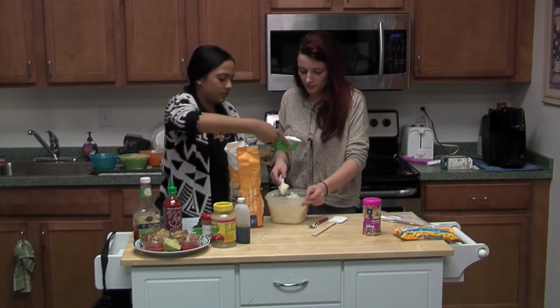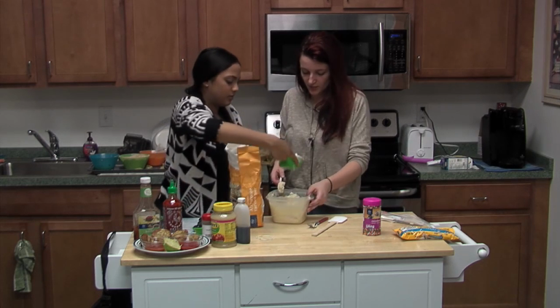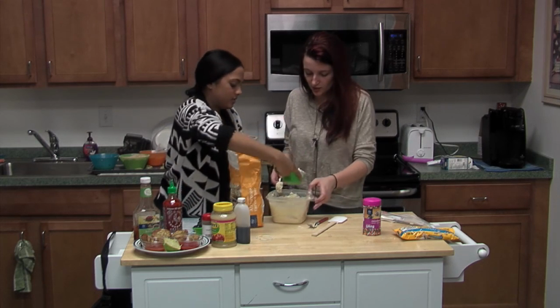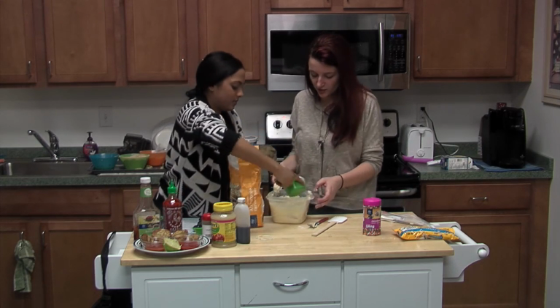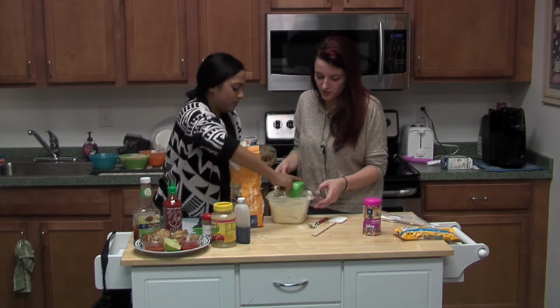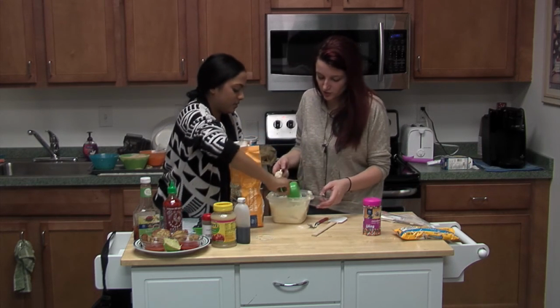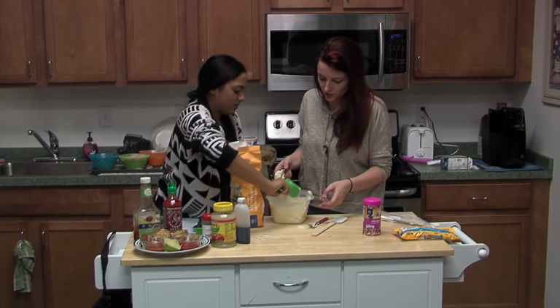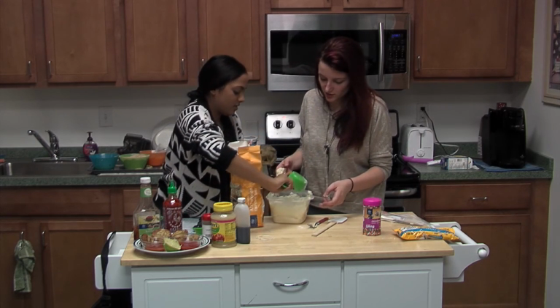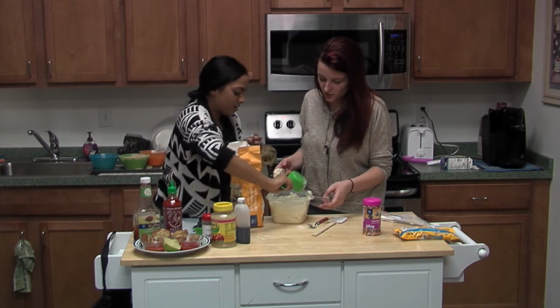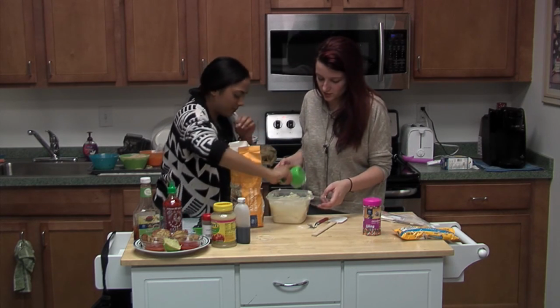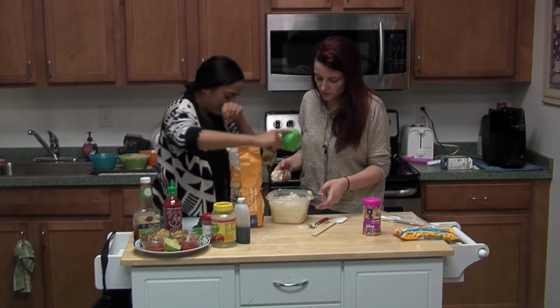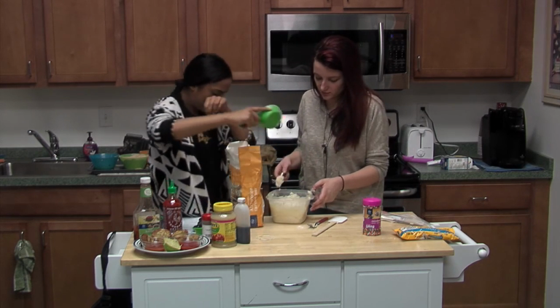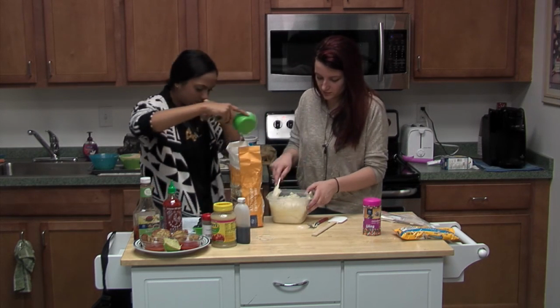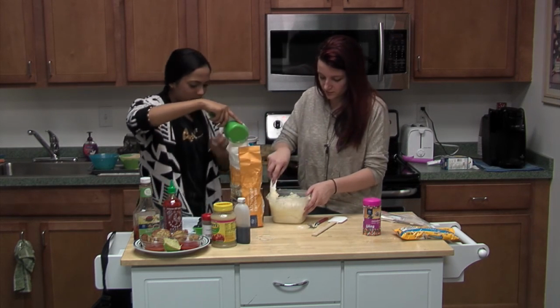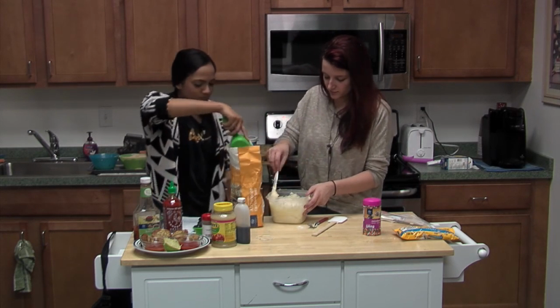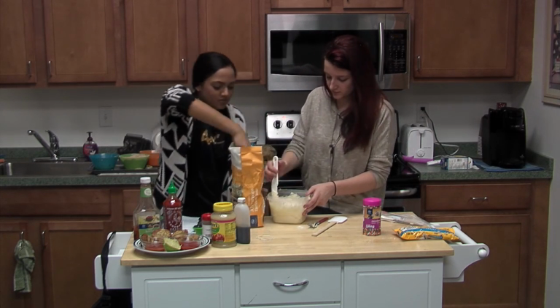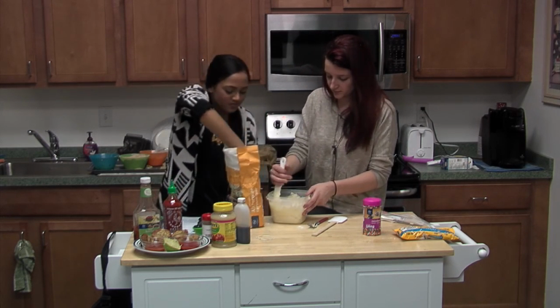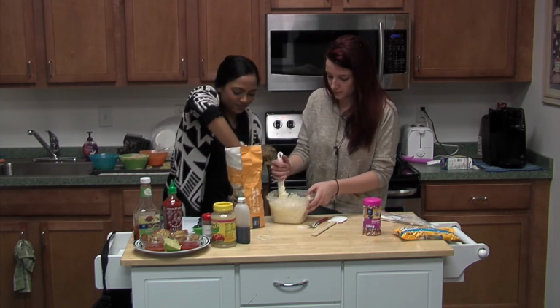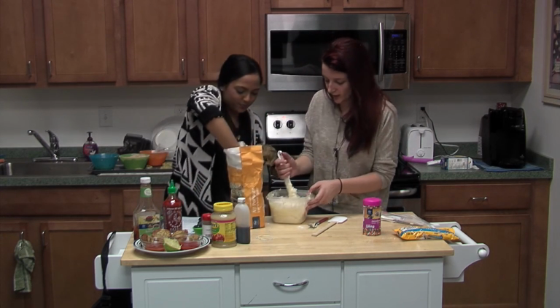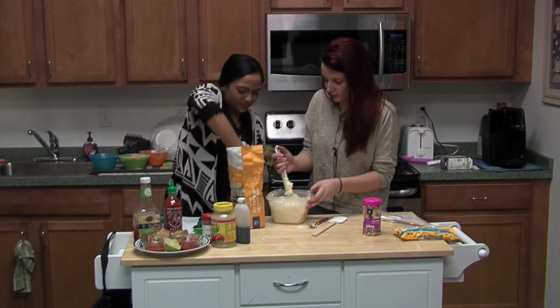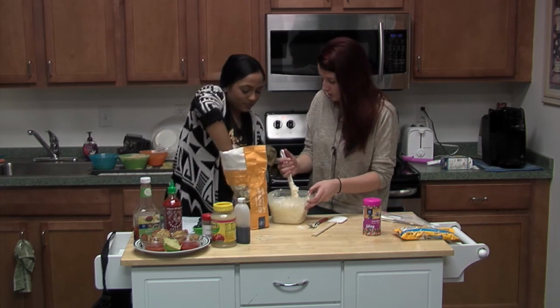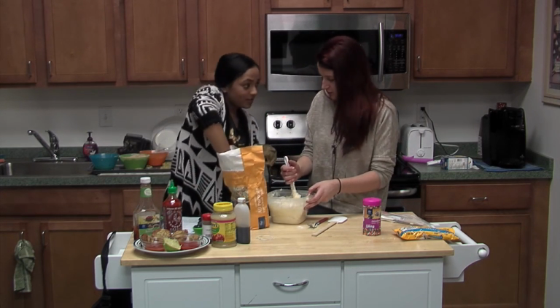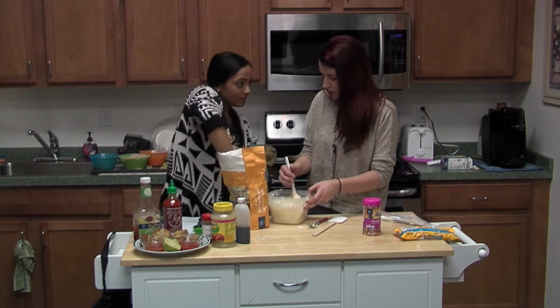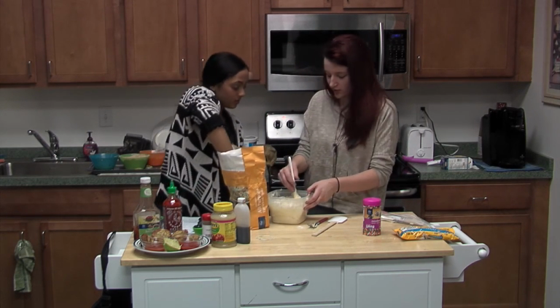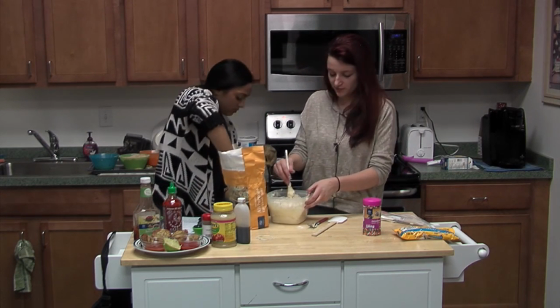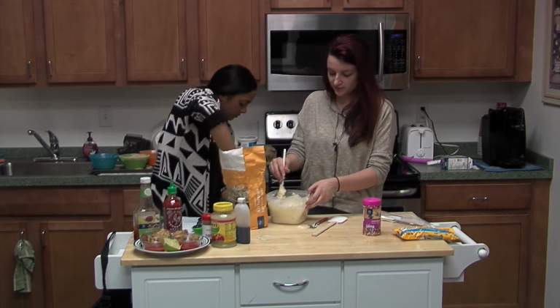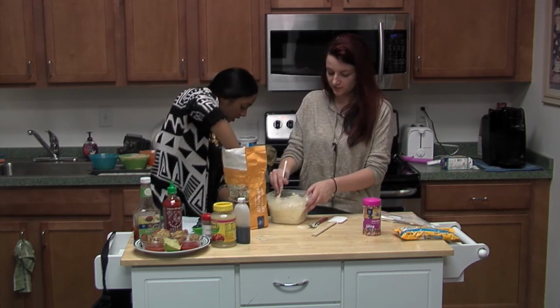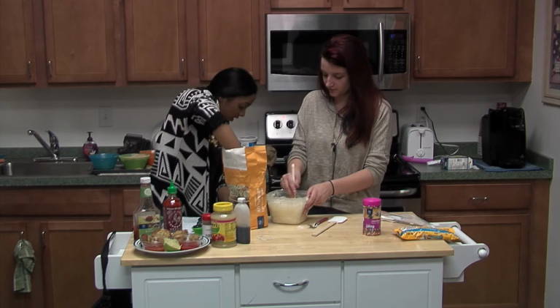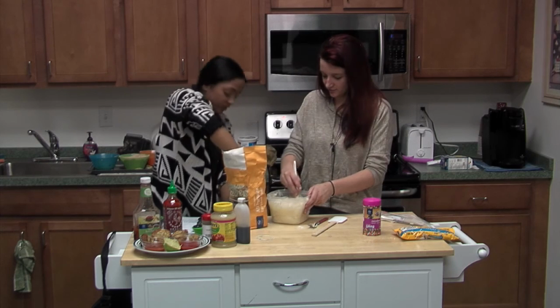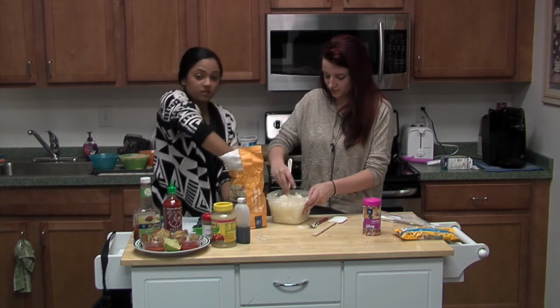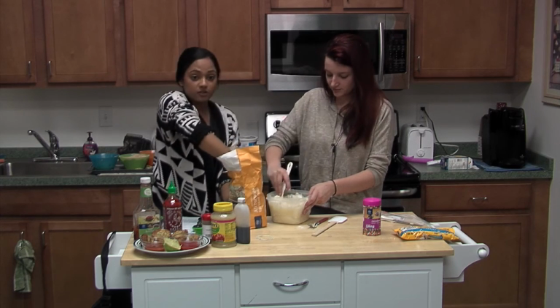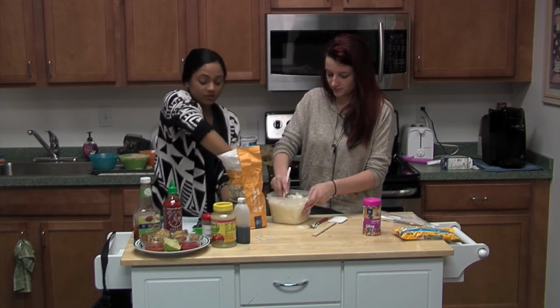Make sure you don't put too much vanilla because it kind of tastes weird. Vanilla is my favorite scent — it smells so good, much better than cutting up onions. Then you're going to put two cups of all-purpose flour.